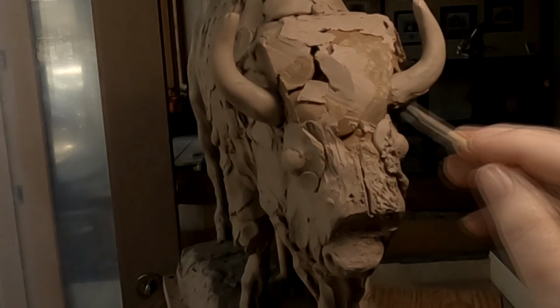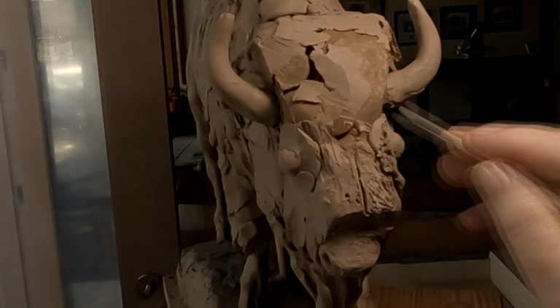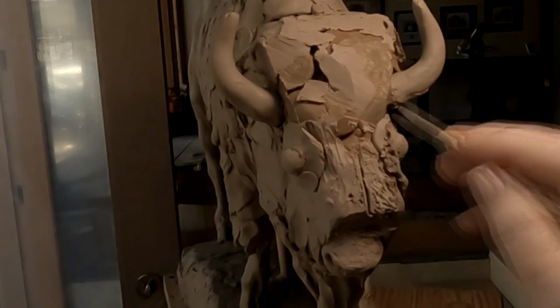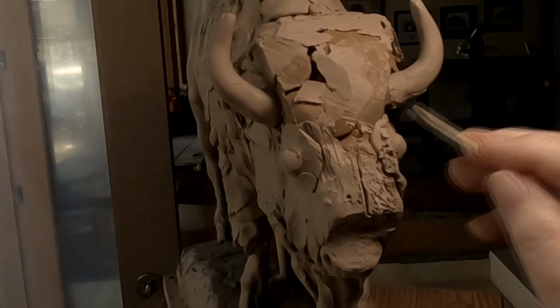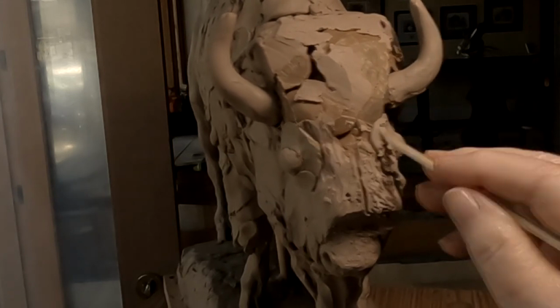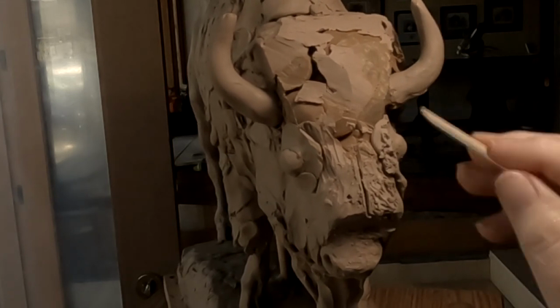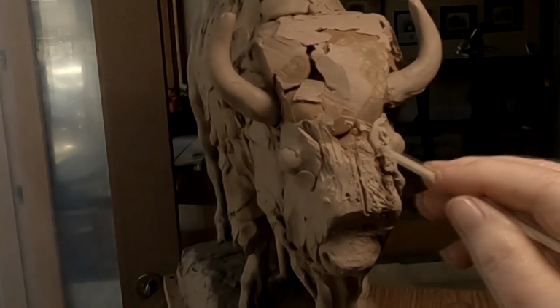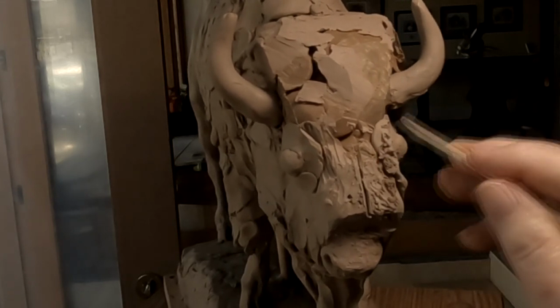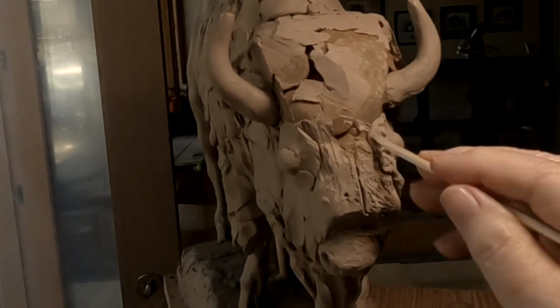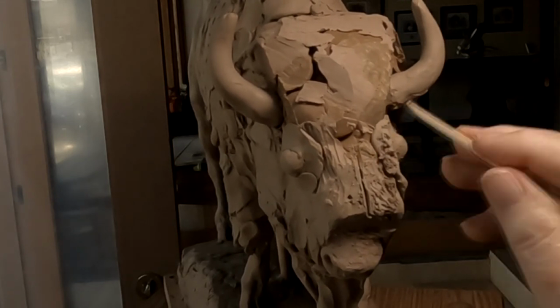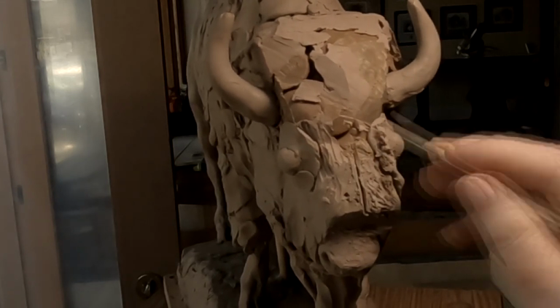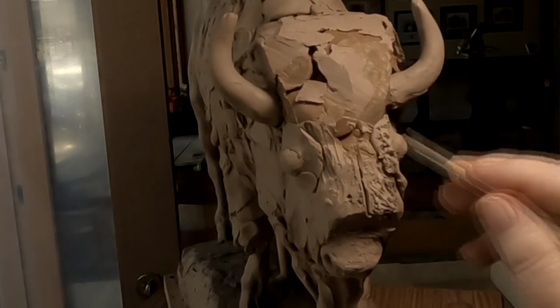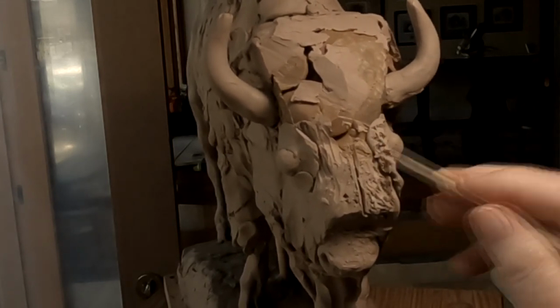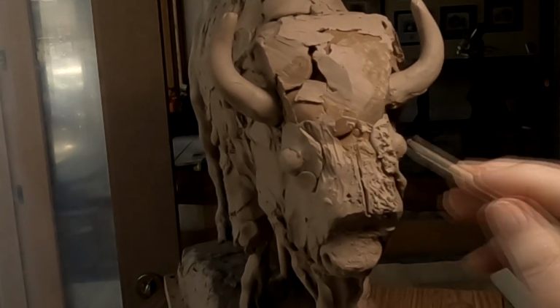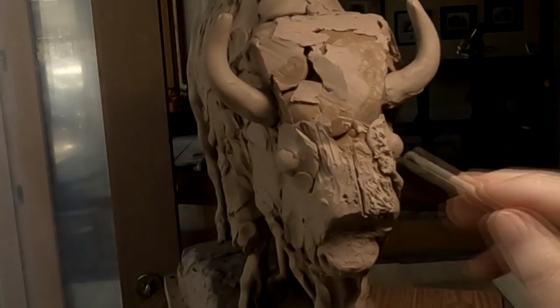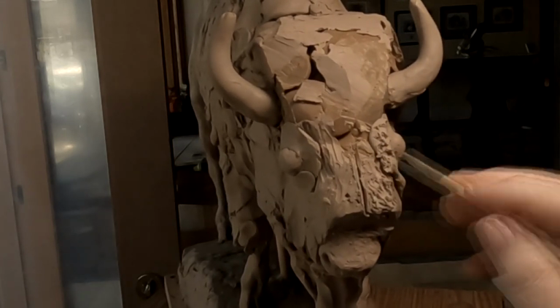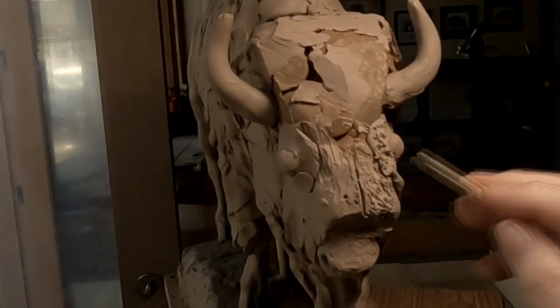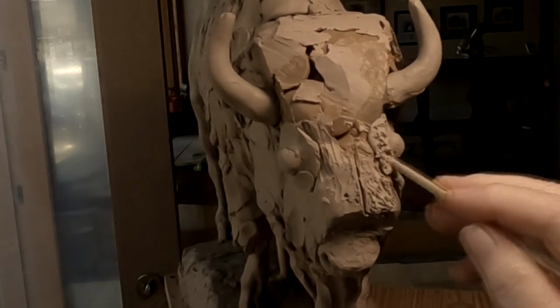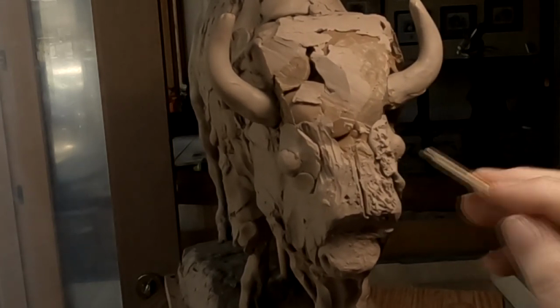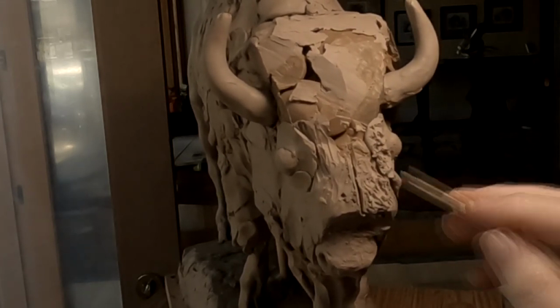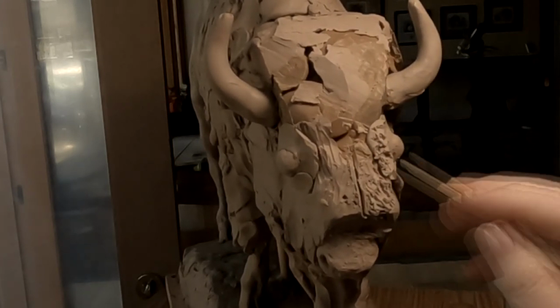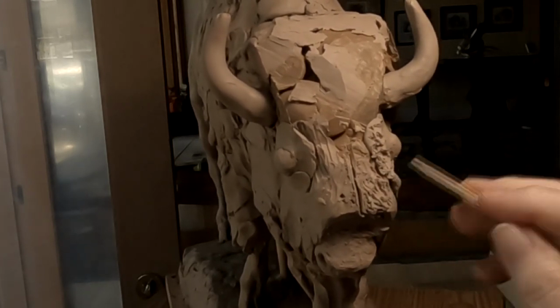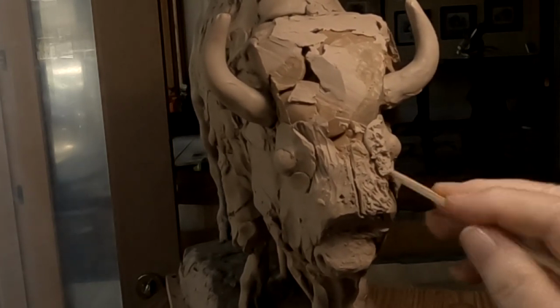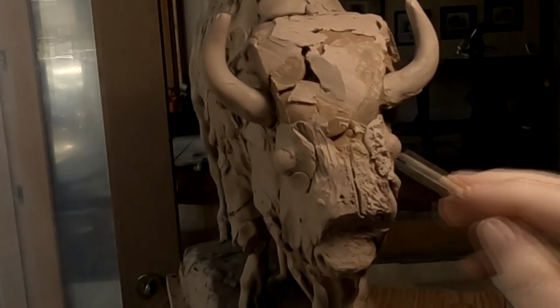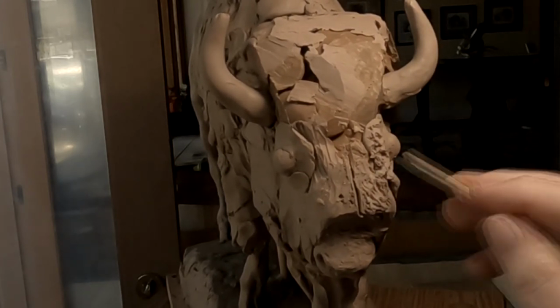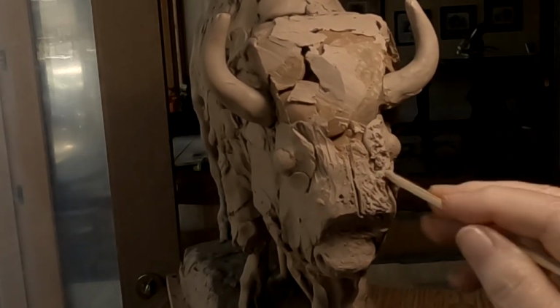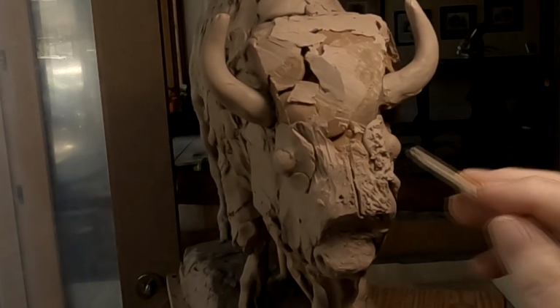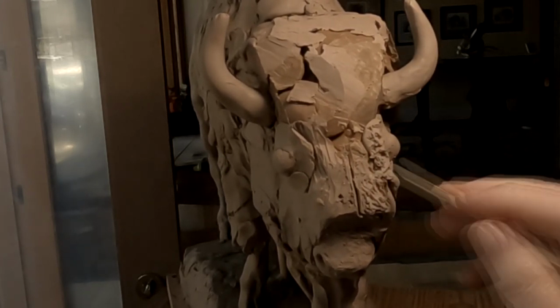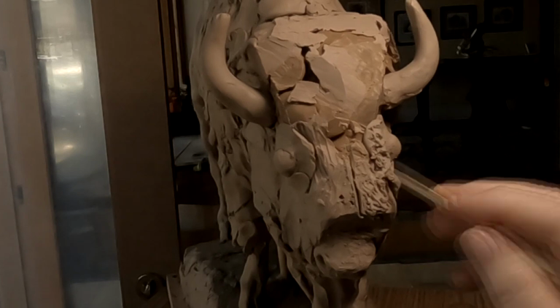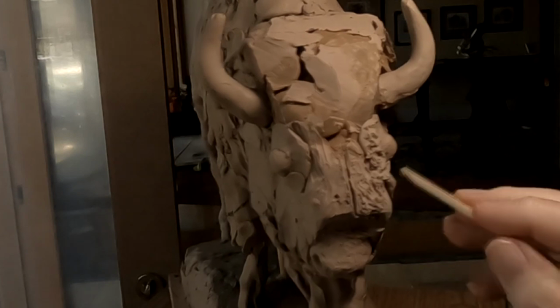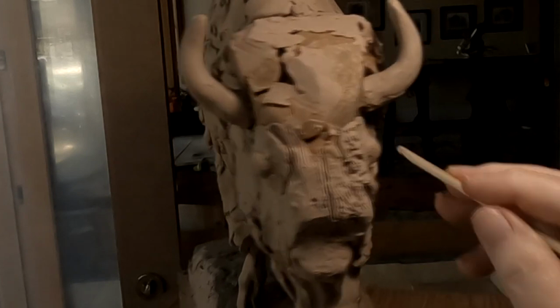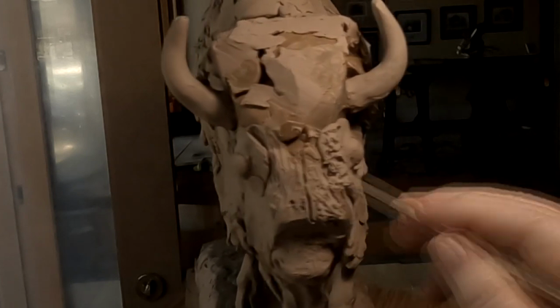I'm experimenting with the fur texture right now, using a fondue stick.